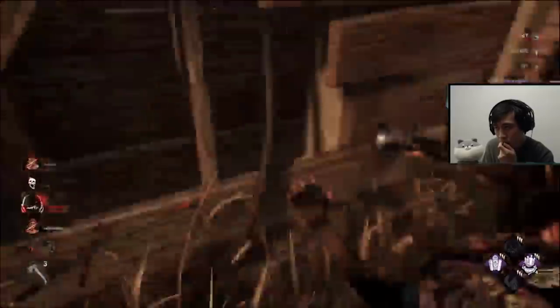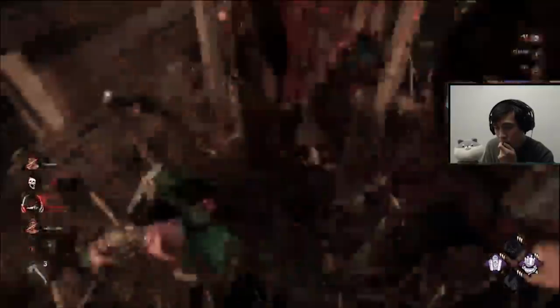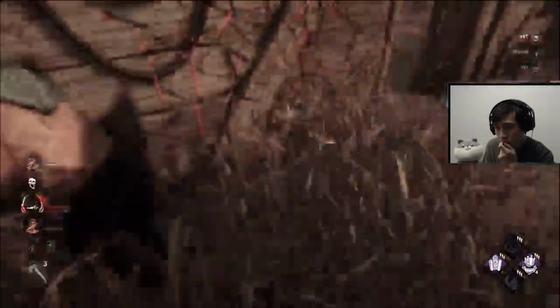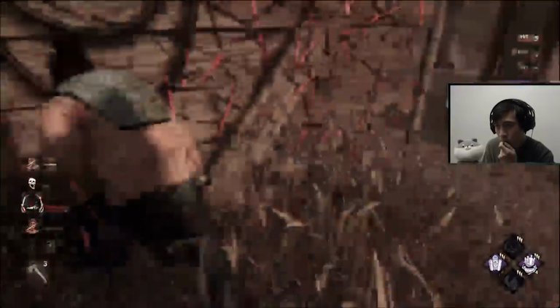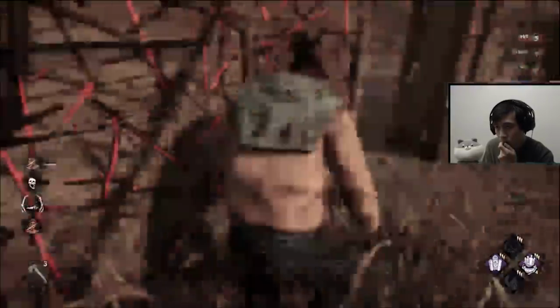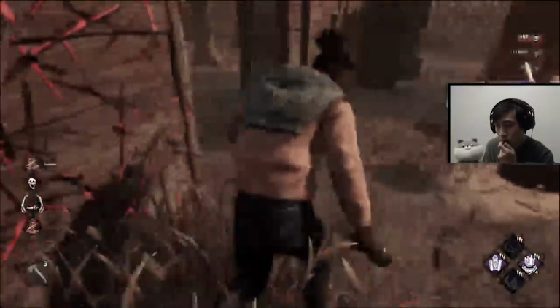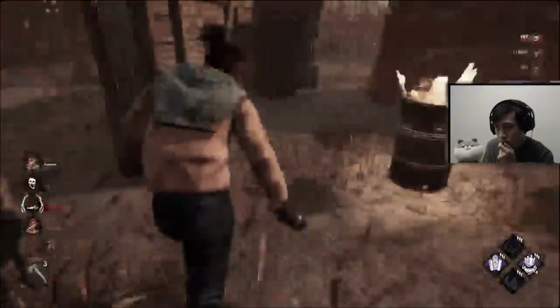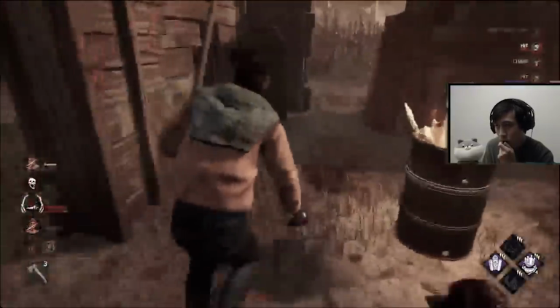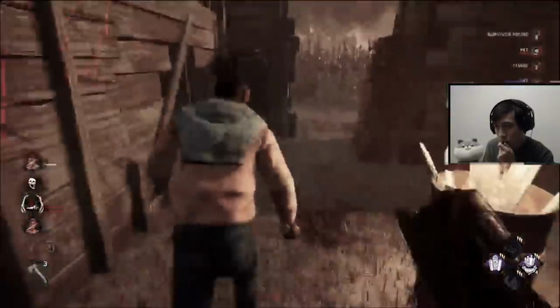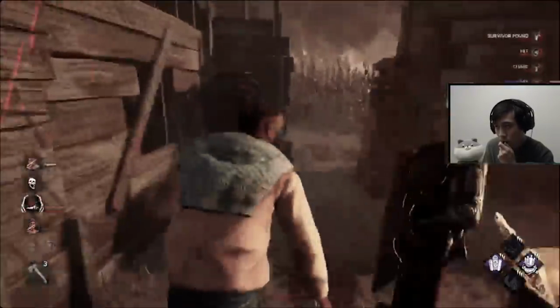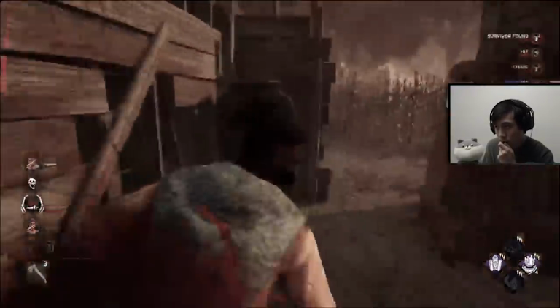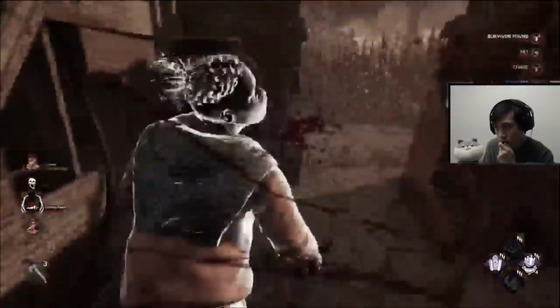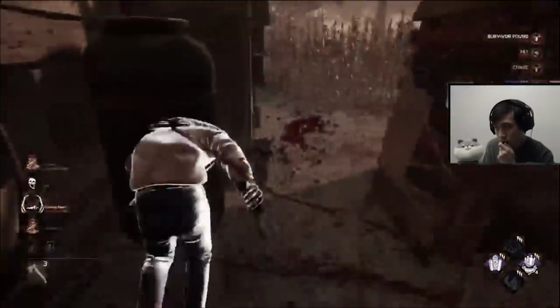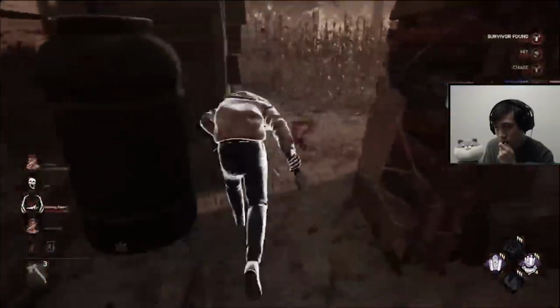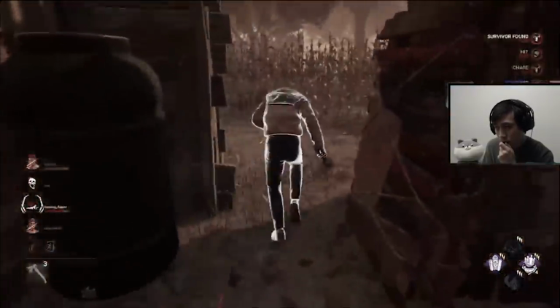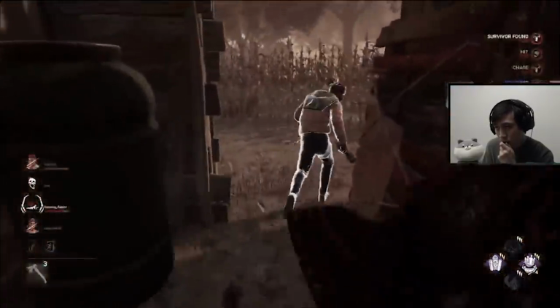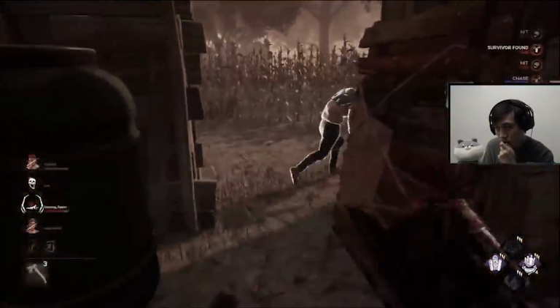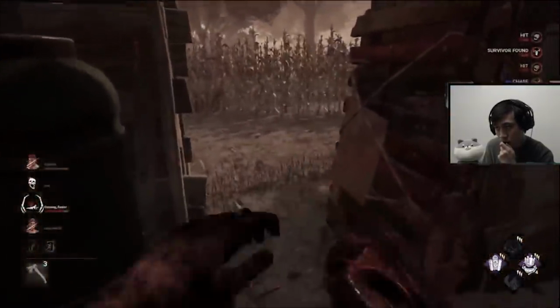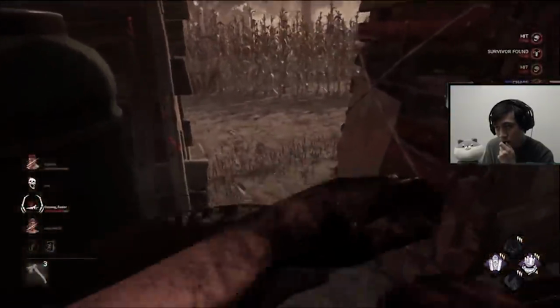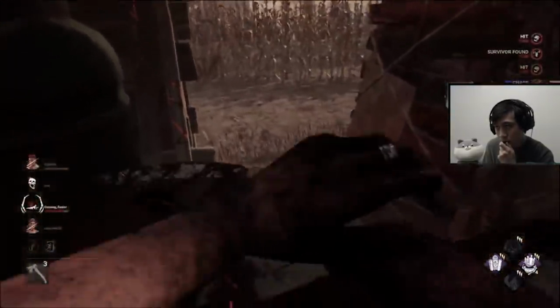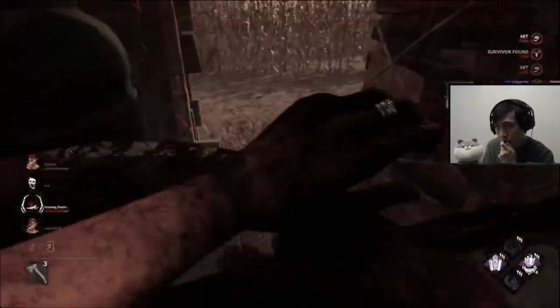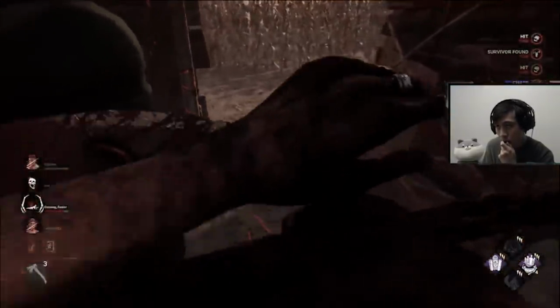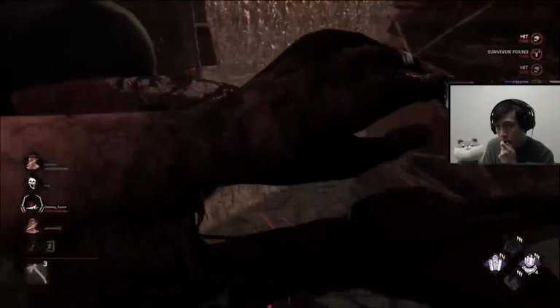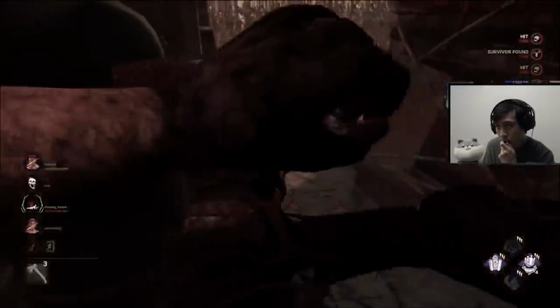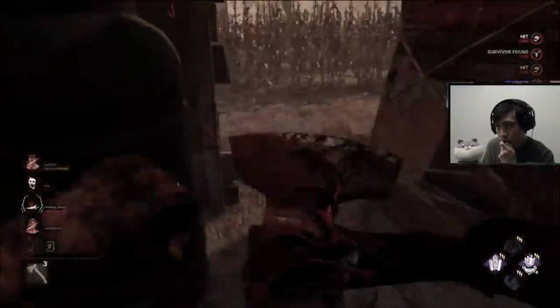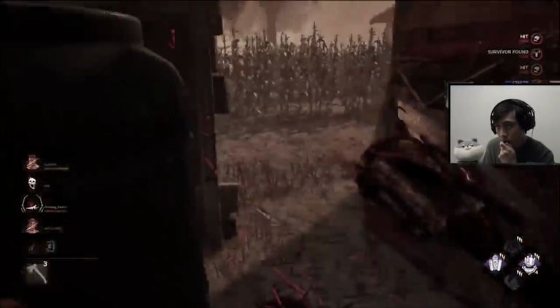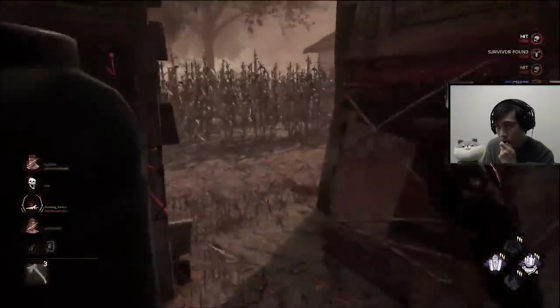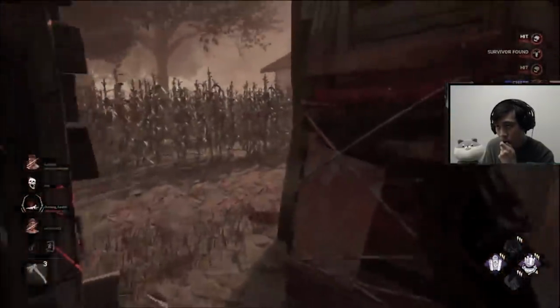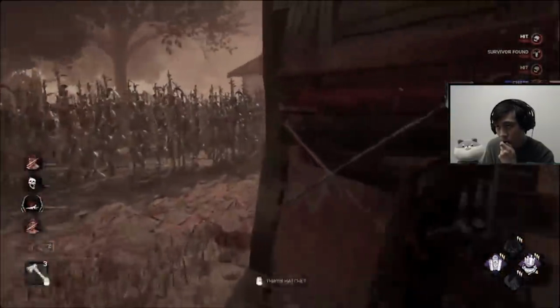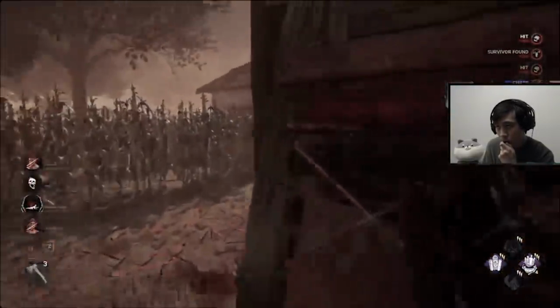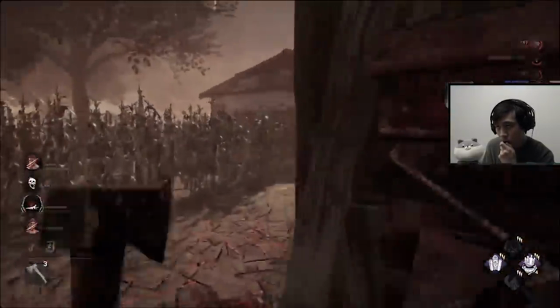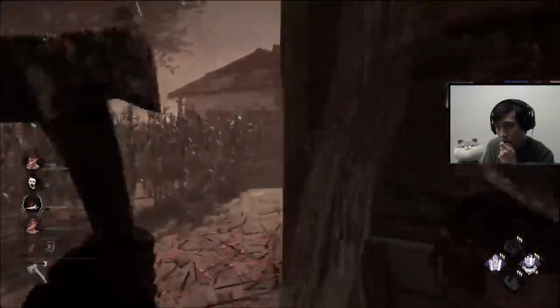He's trying to get two people on the ground to try to close out the match — trying to build up pressure for a snowball, which is really good.